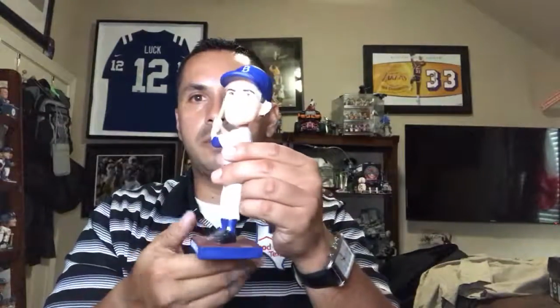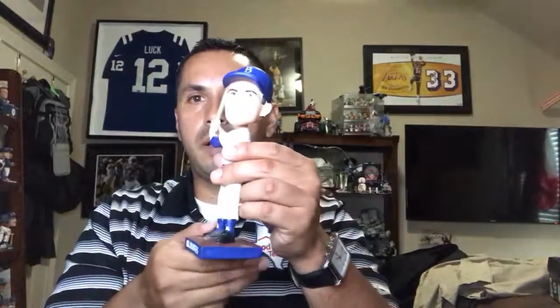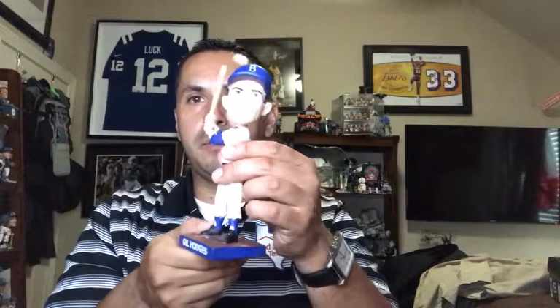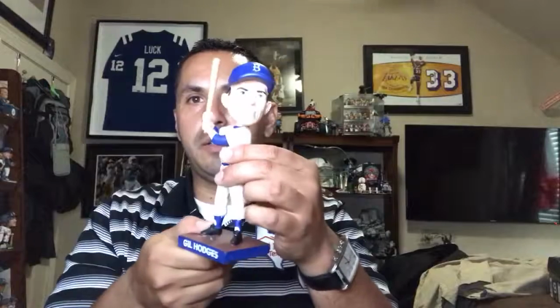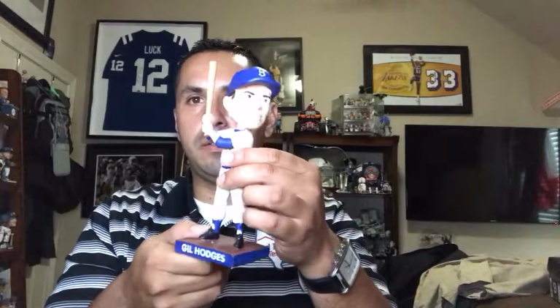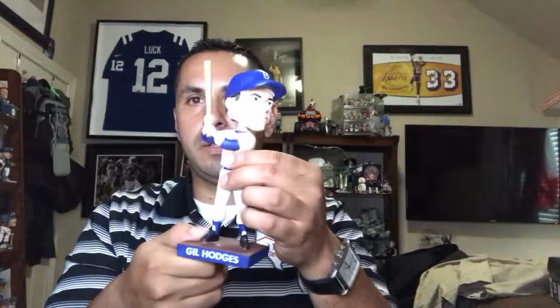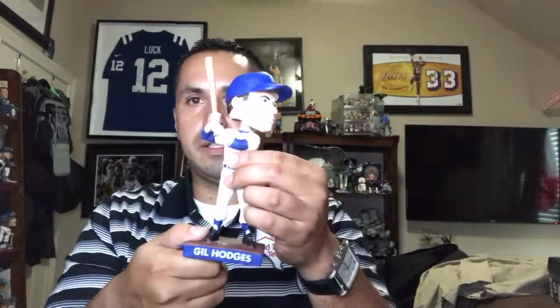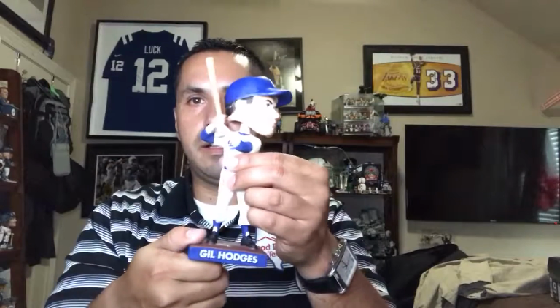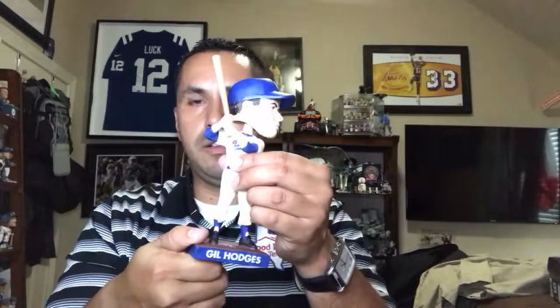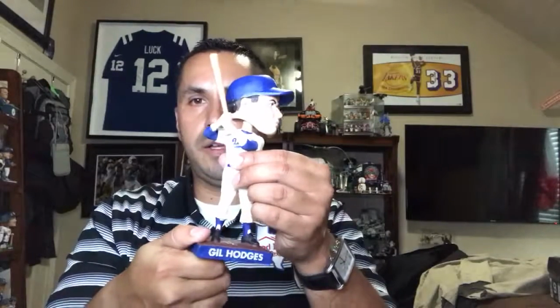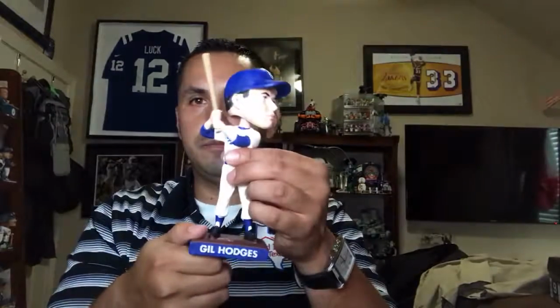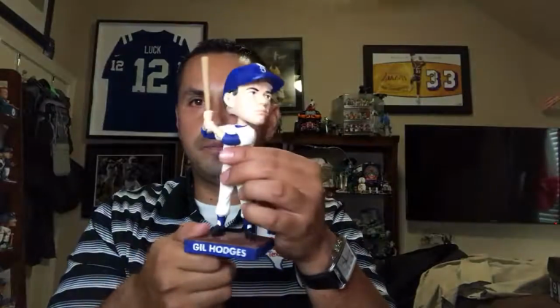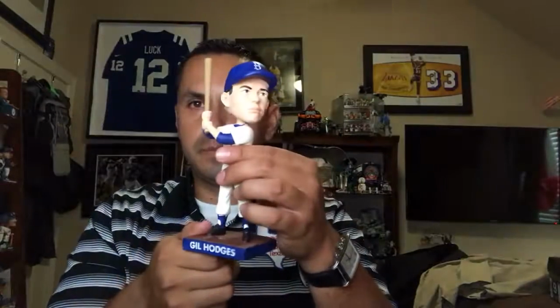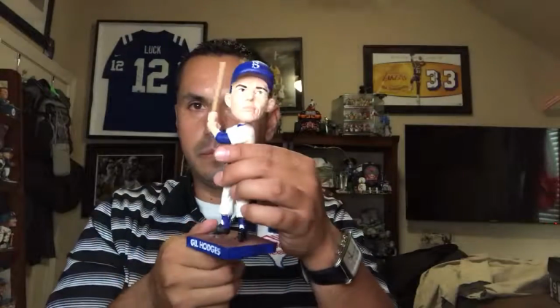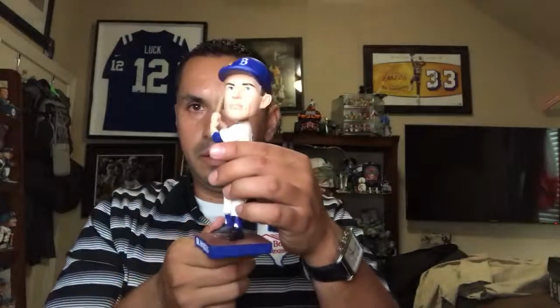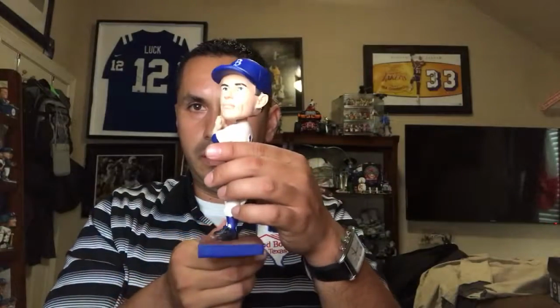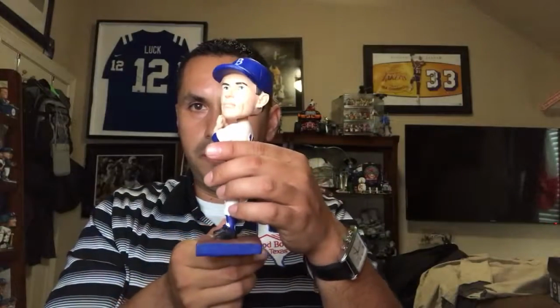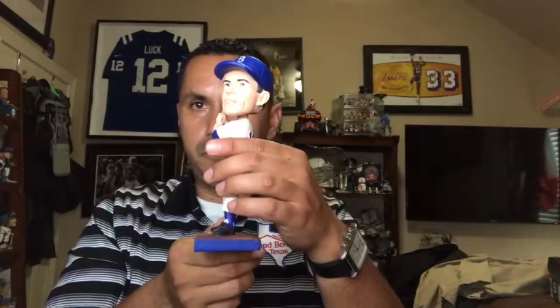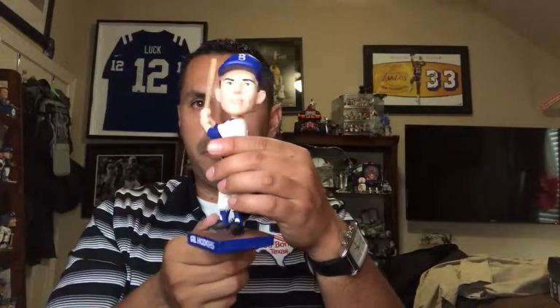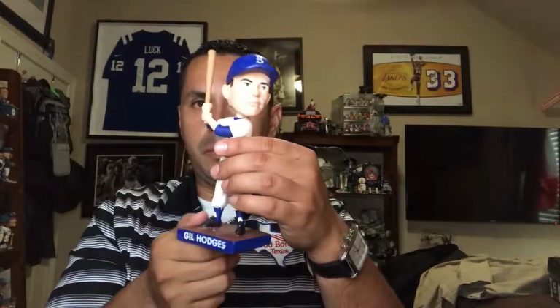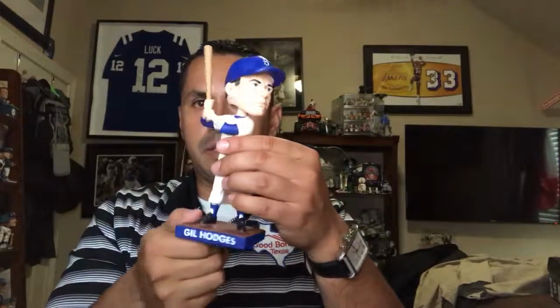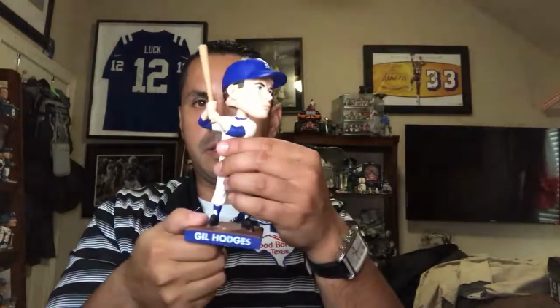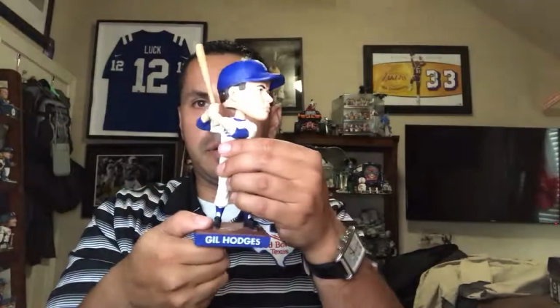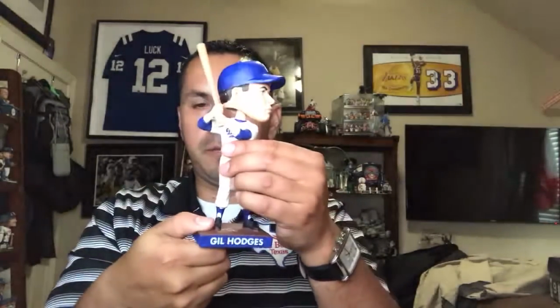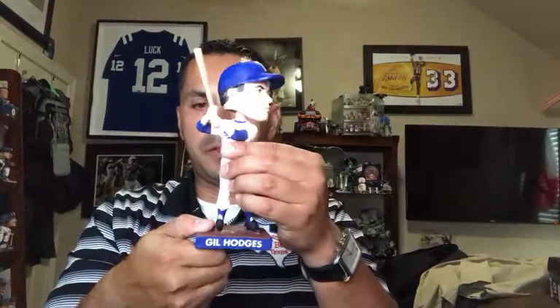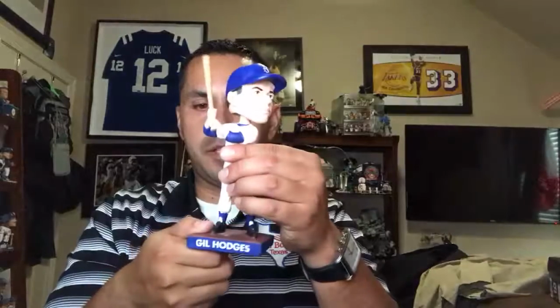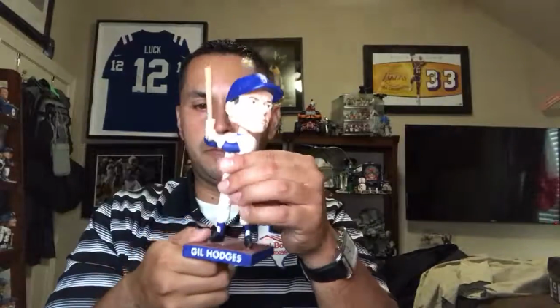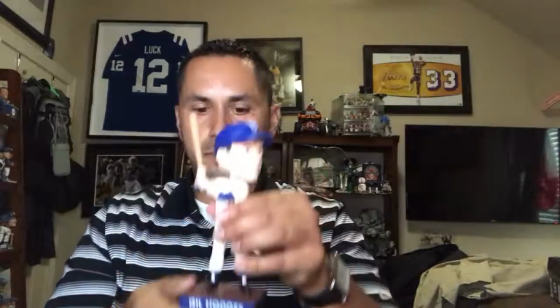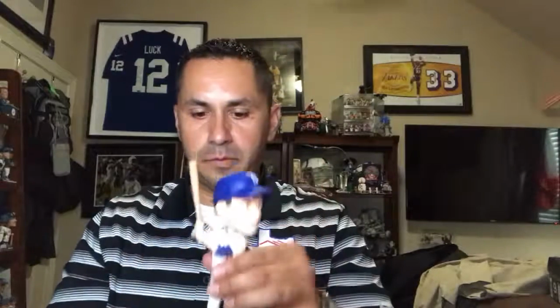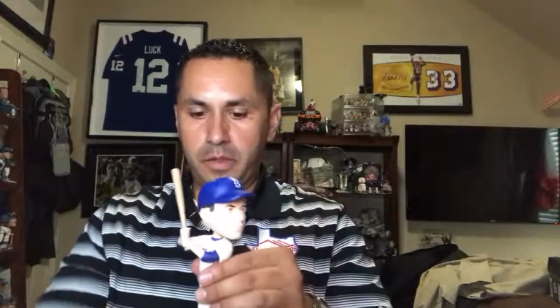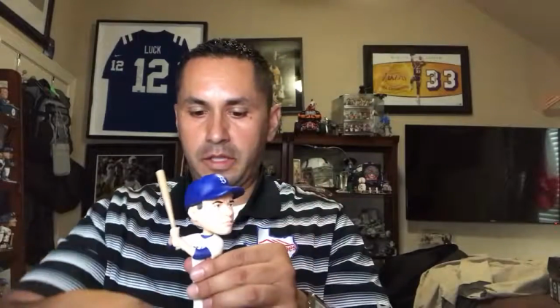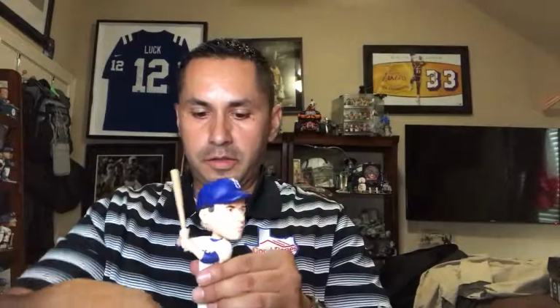I don't know much about him. I know he's not in the Hall of Fame, but he was a great first baseman for the Dodgers.